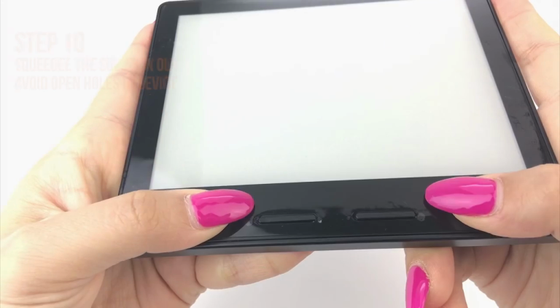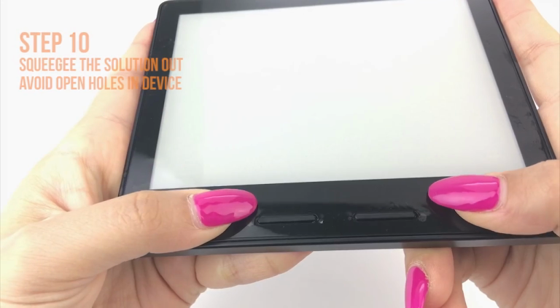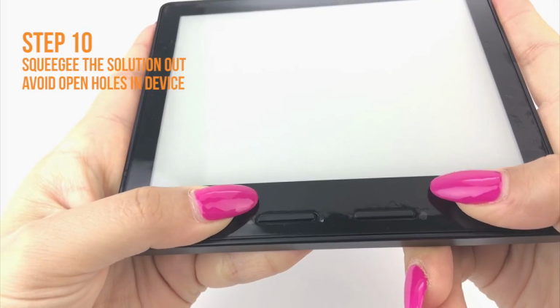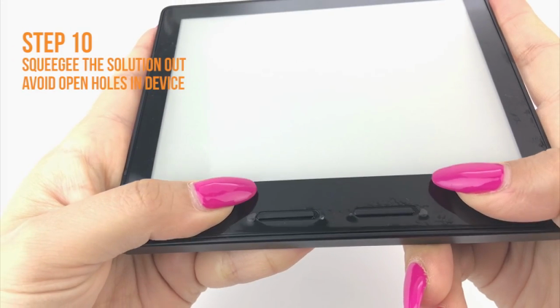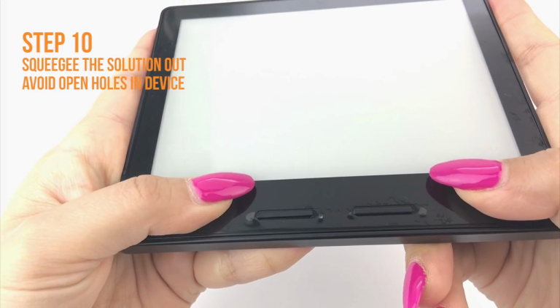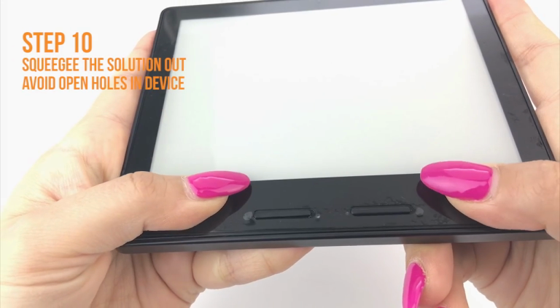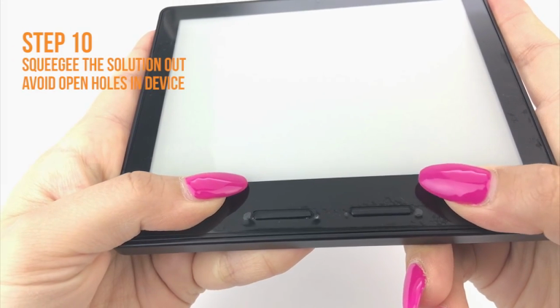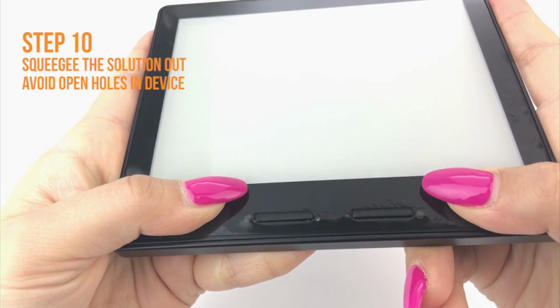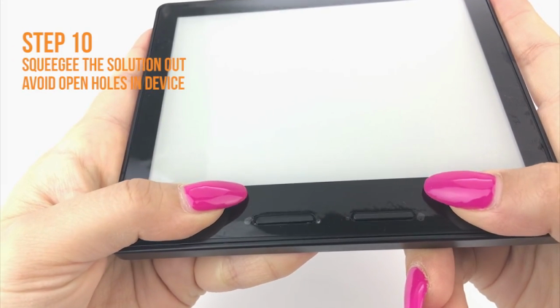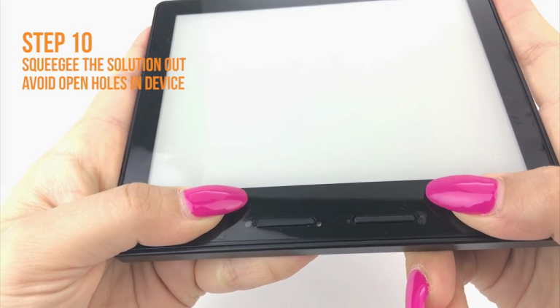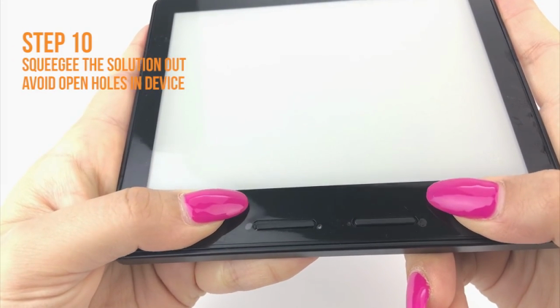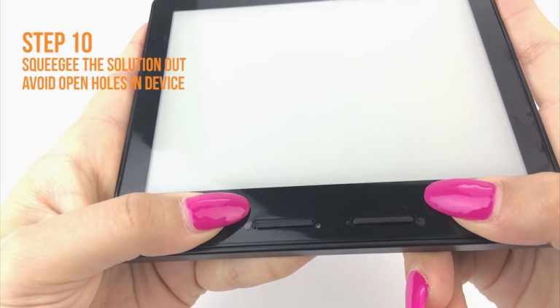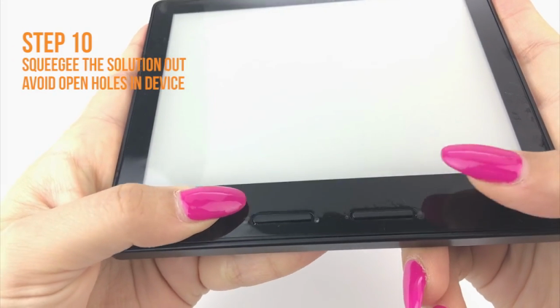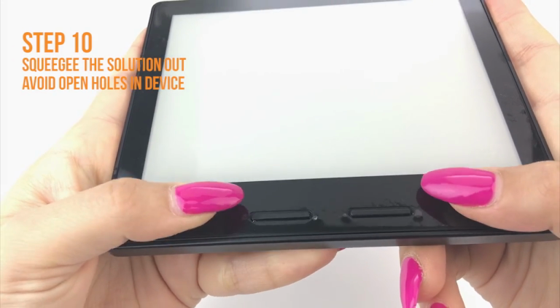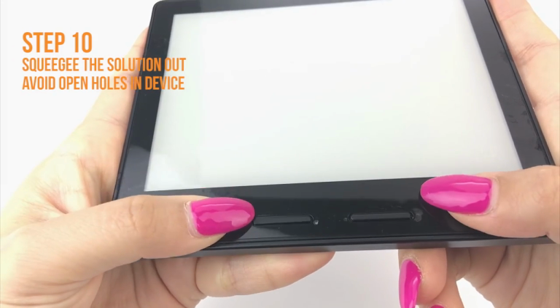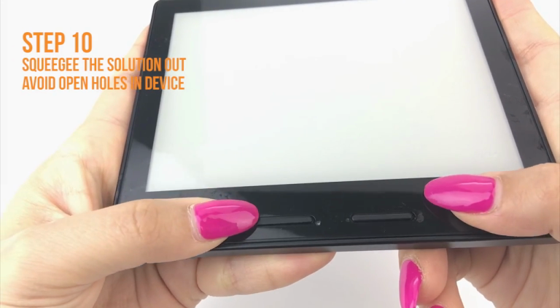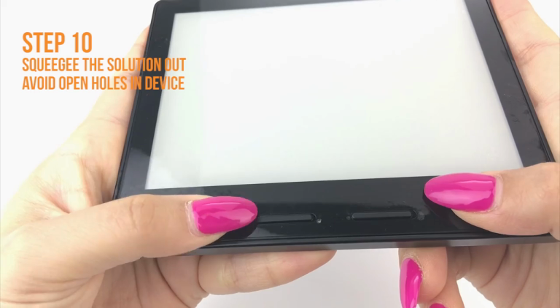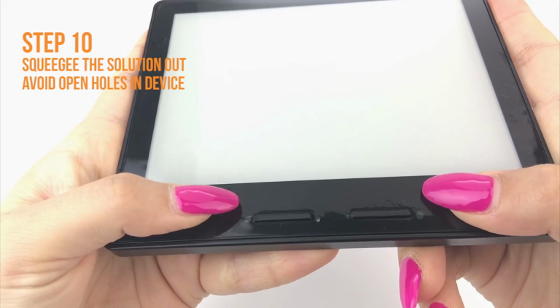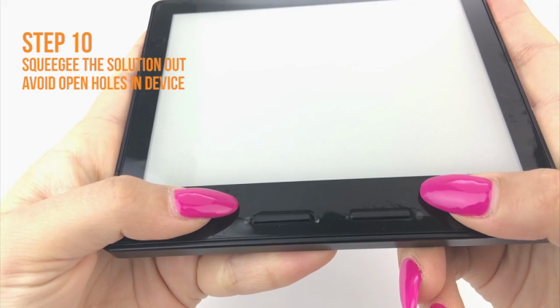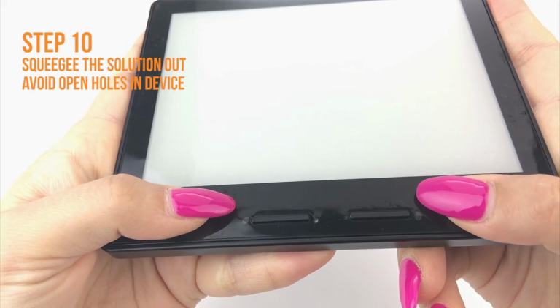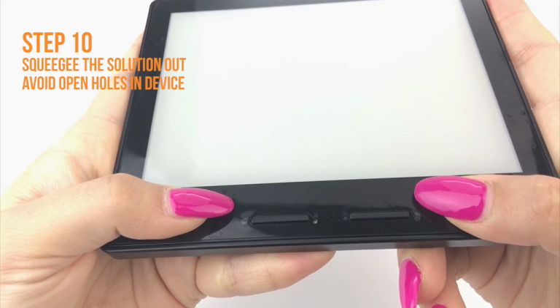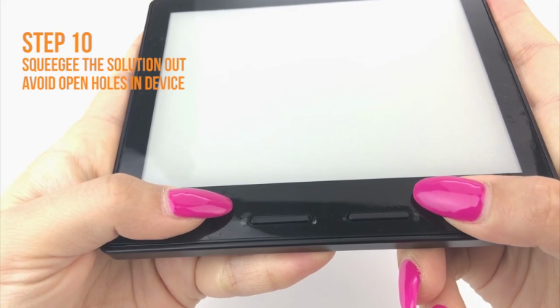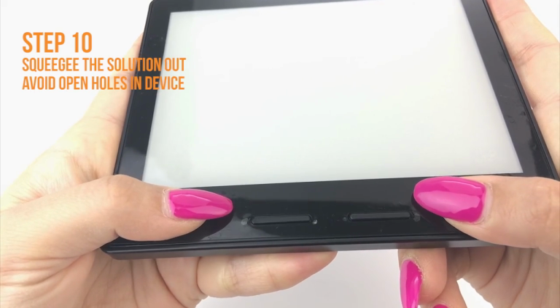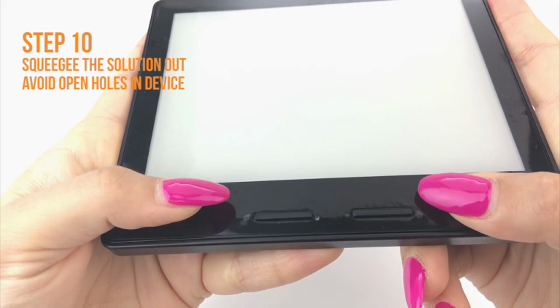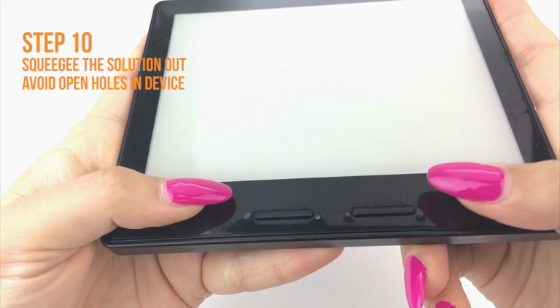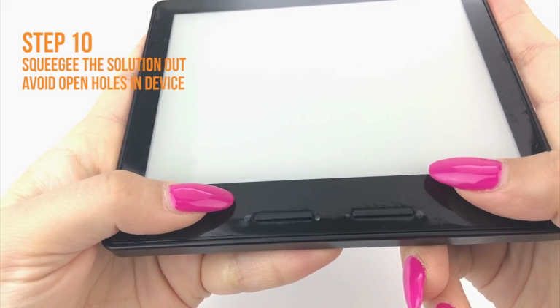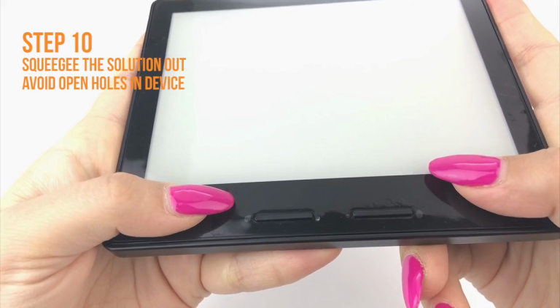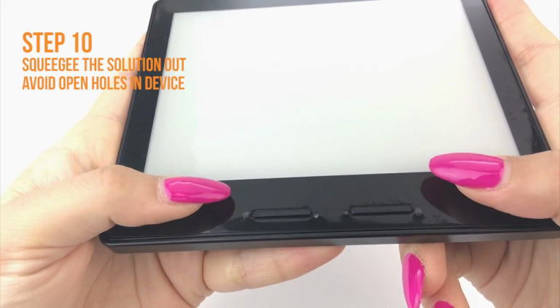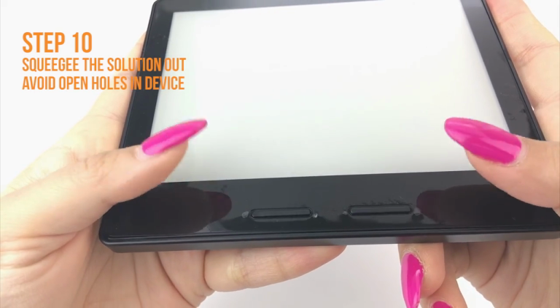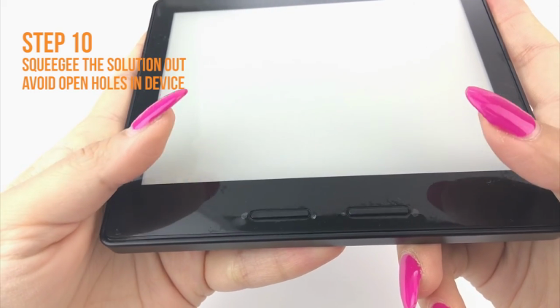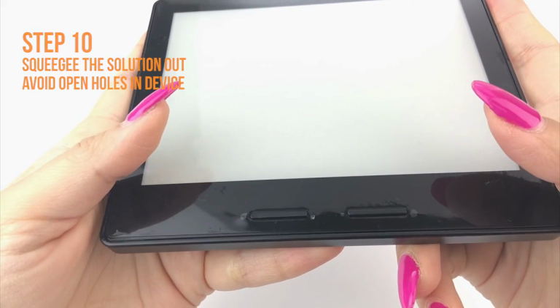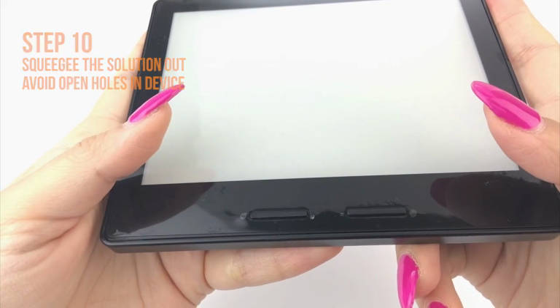Occasionally stop and reposition the TechSkin. The screen will become more difficult to maneuver as the liquid is removed.